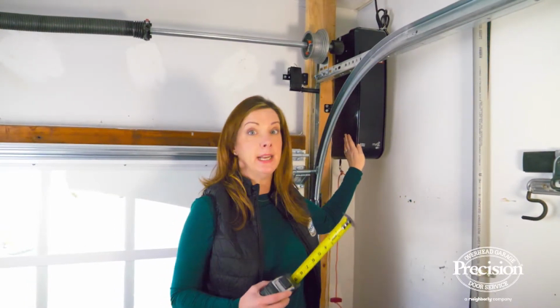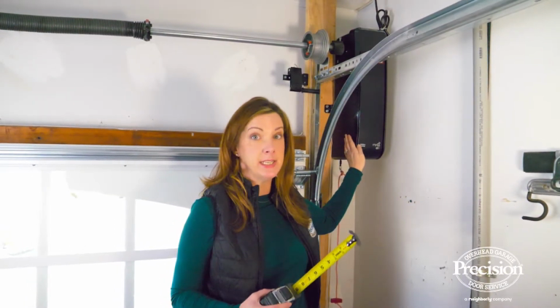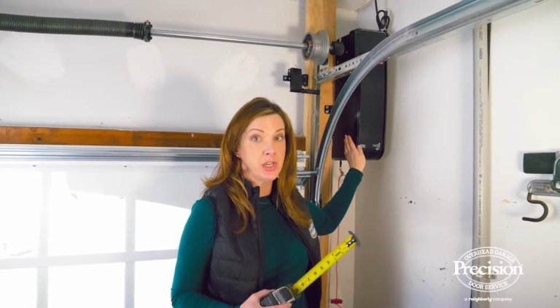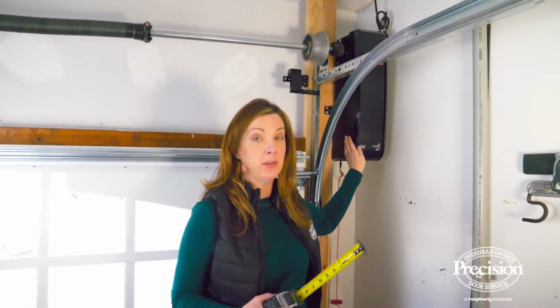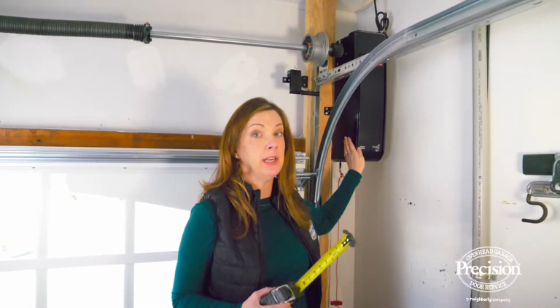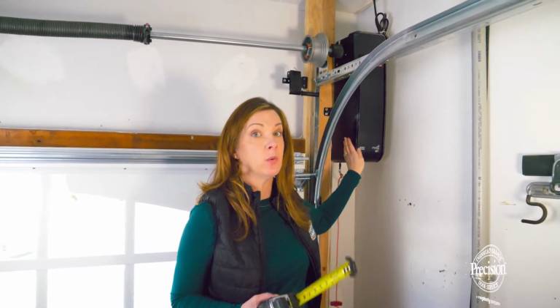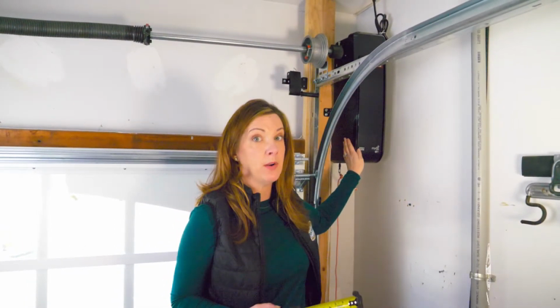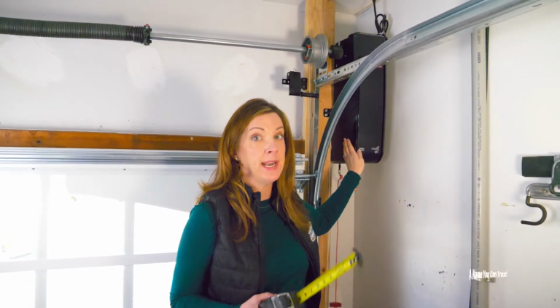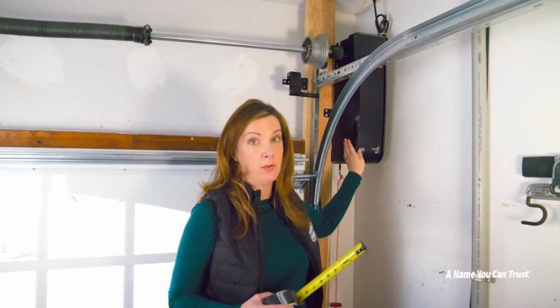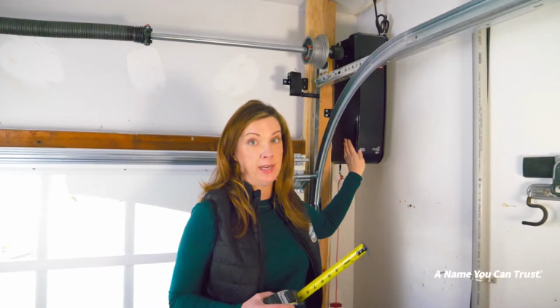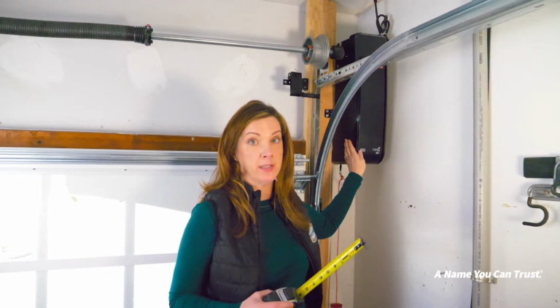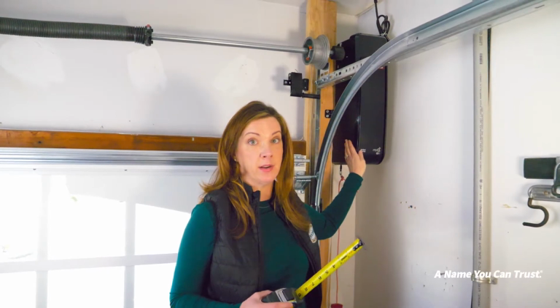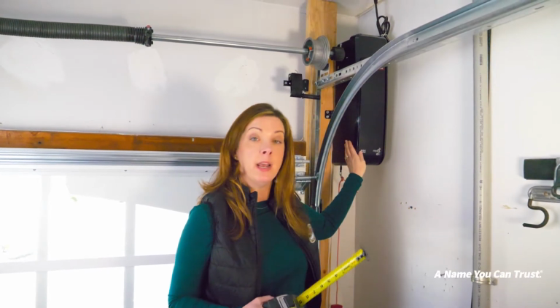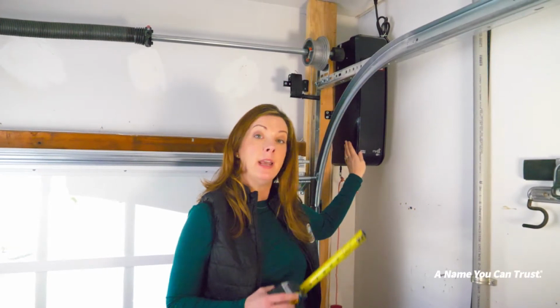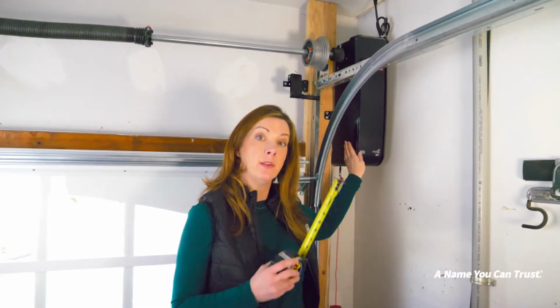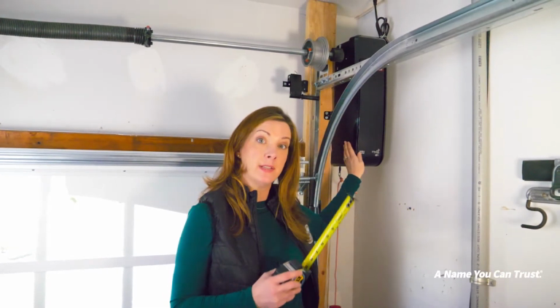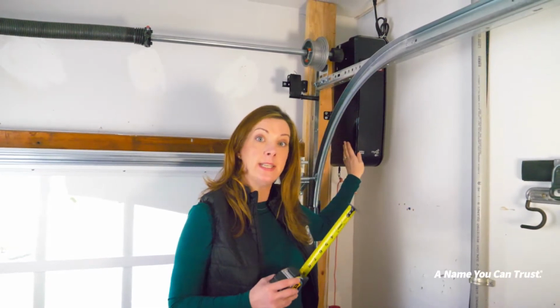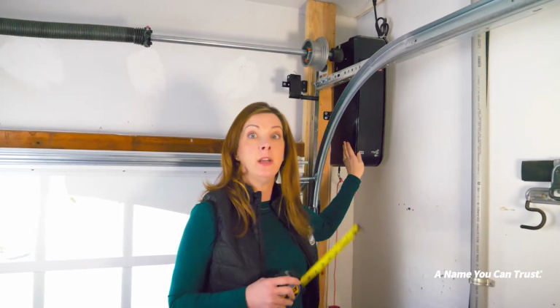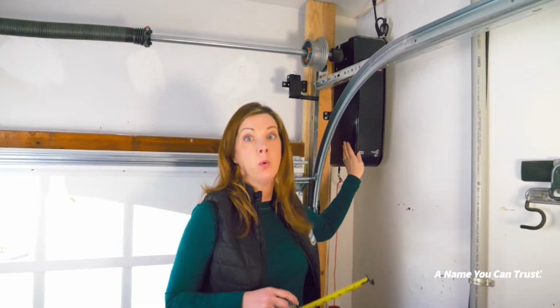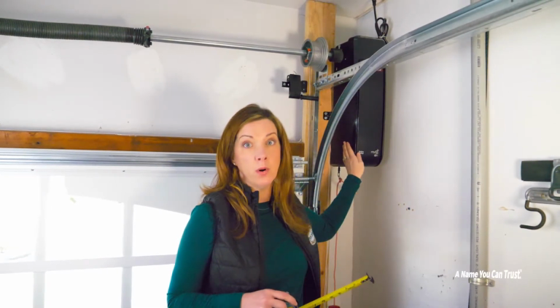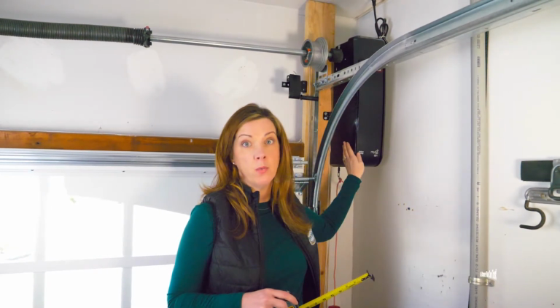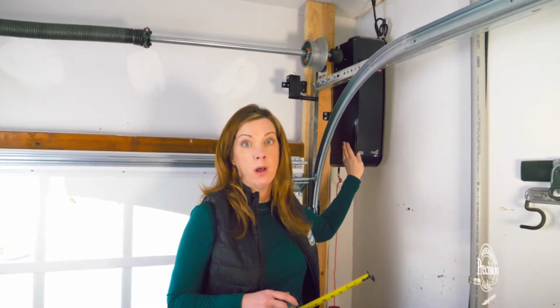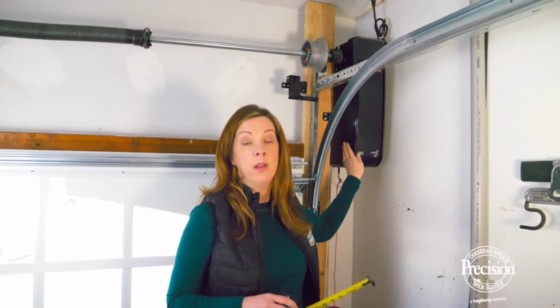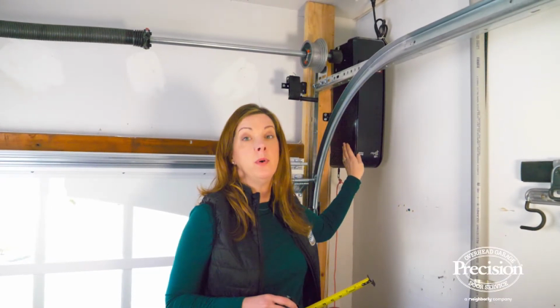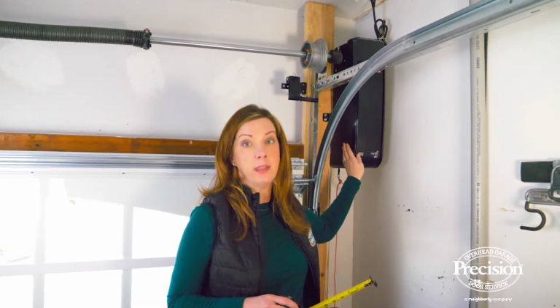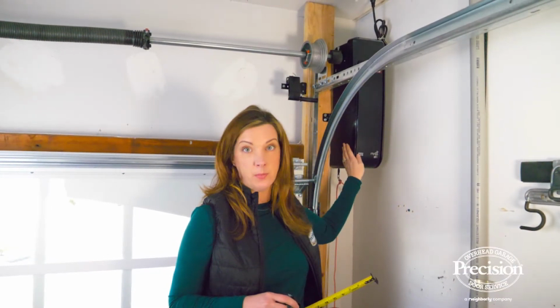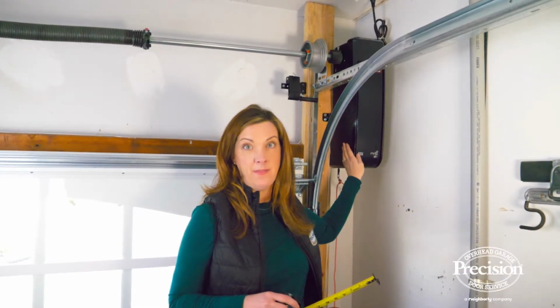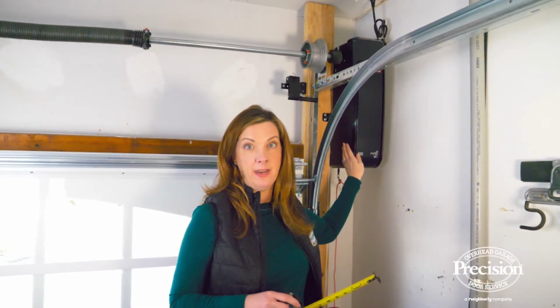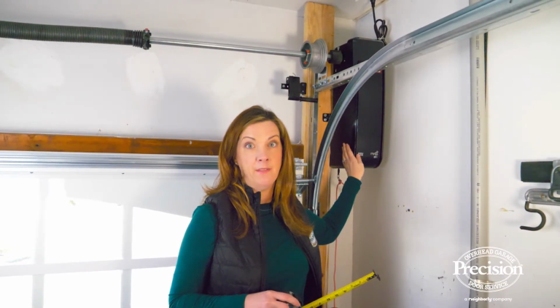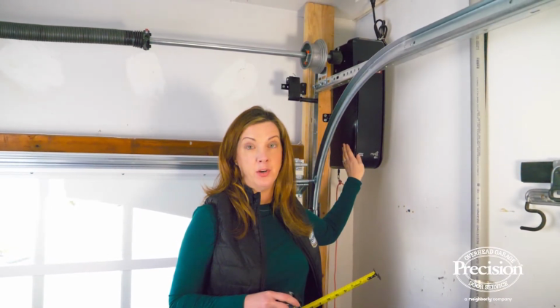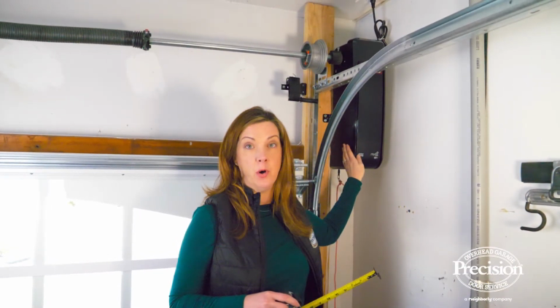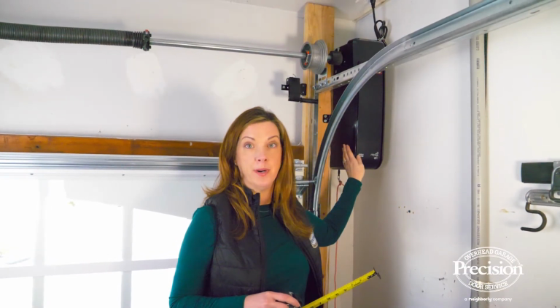In addition, you'll need a grounded outlet installed either on the ceiling or the wall within three feet of your new opener.